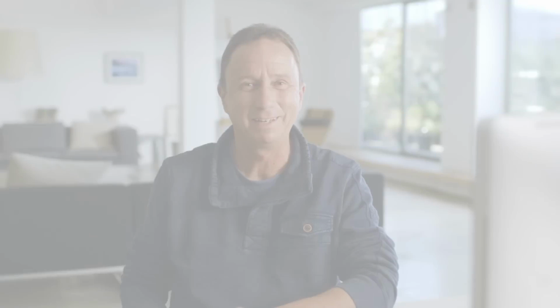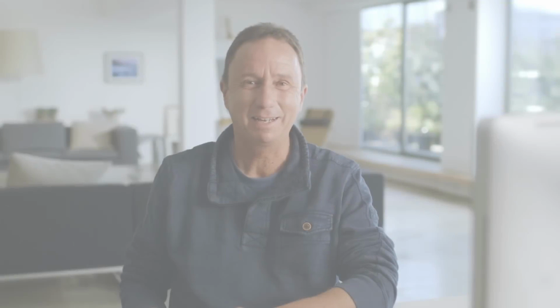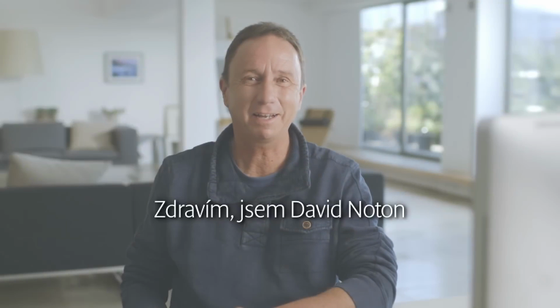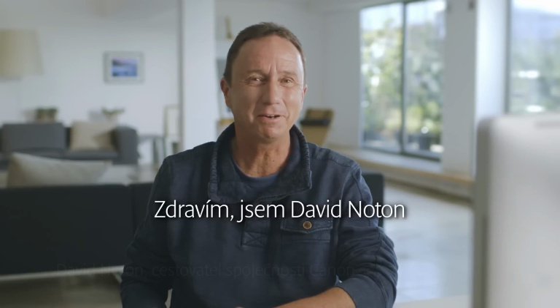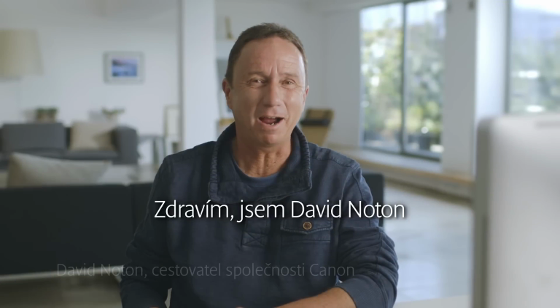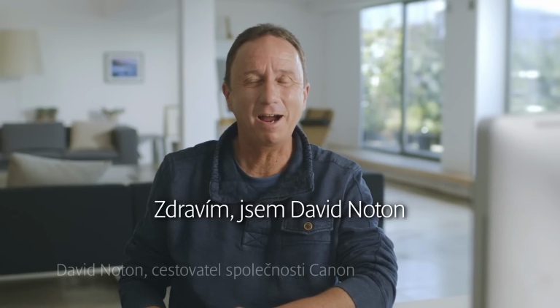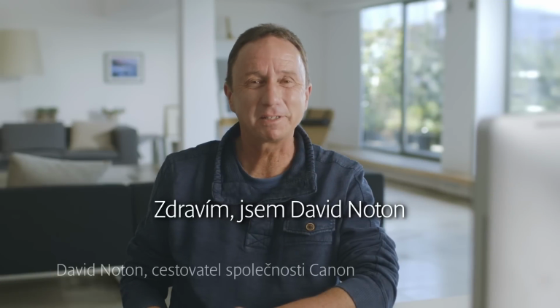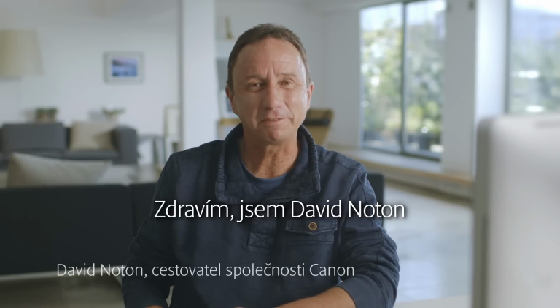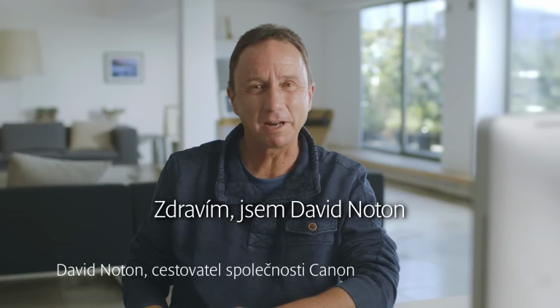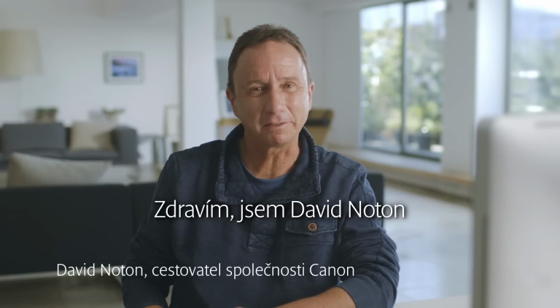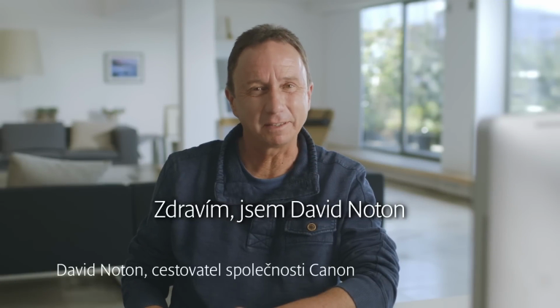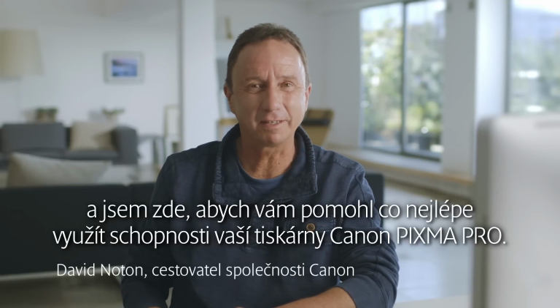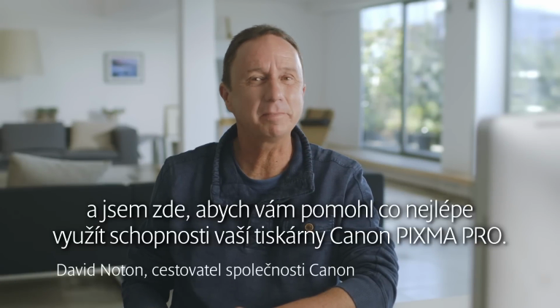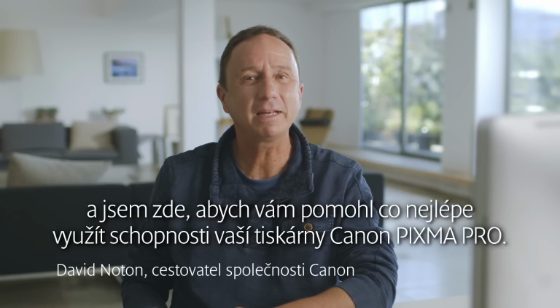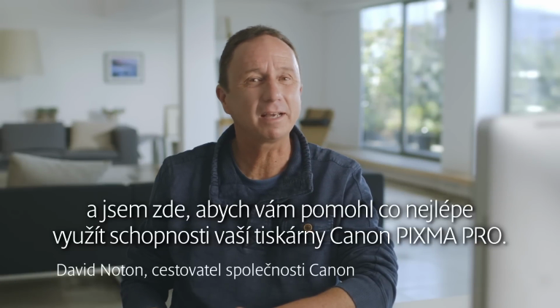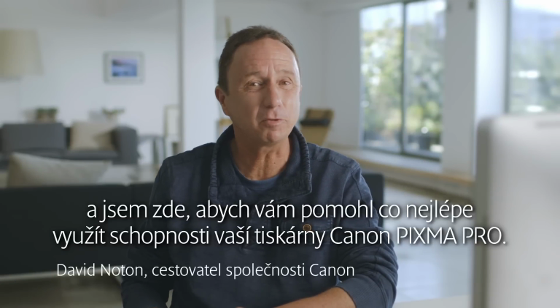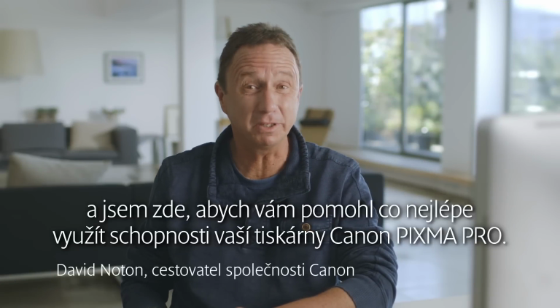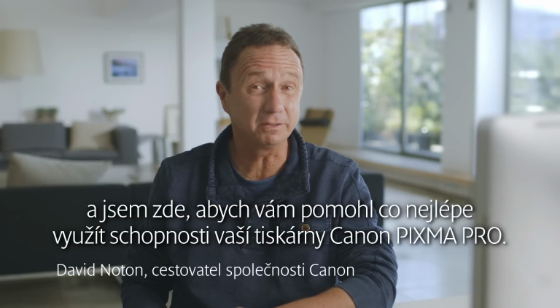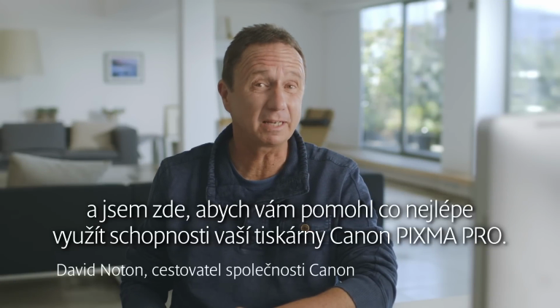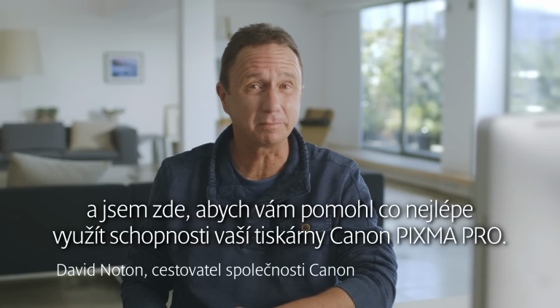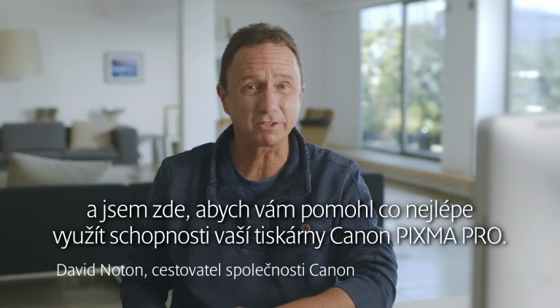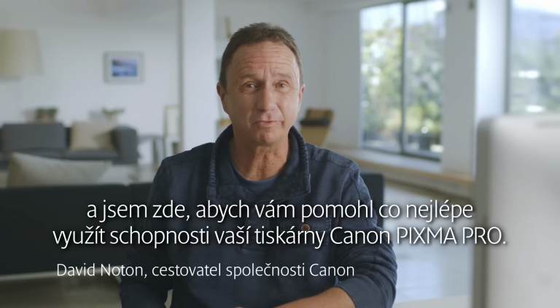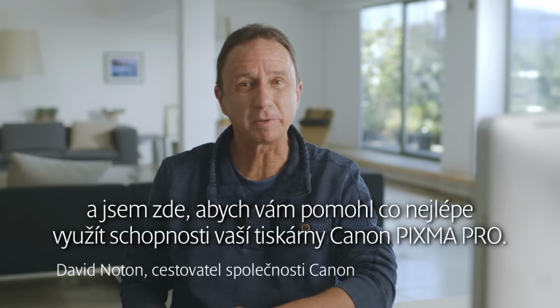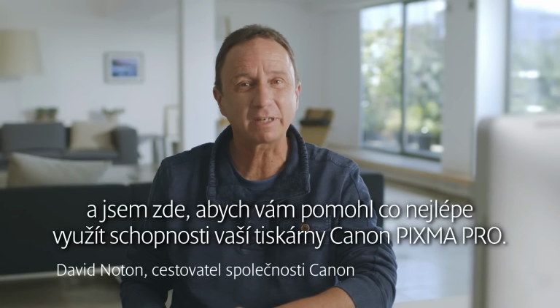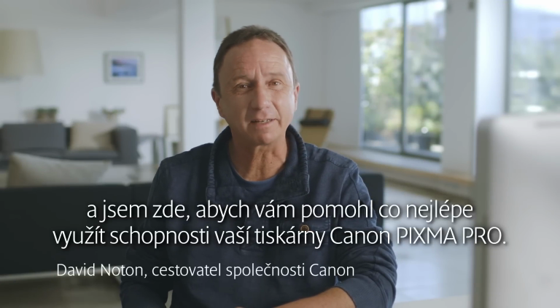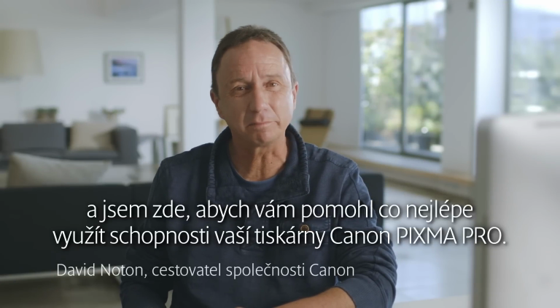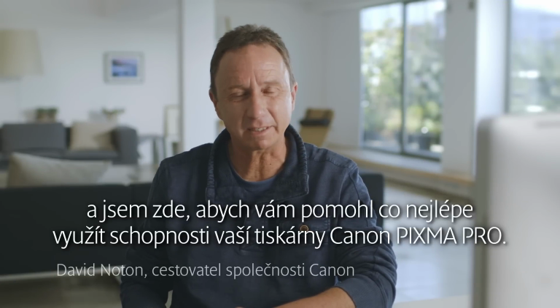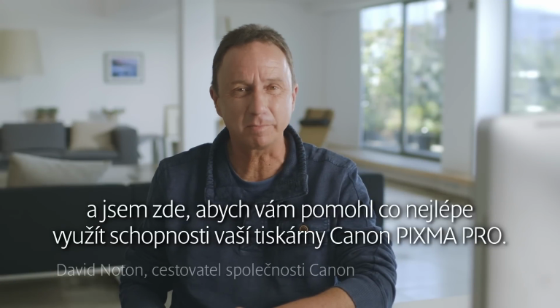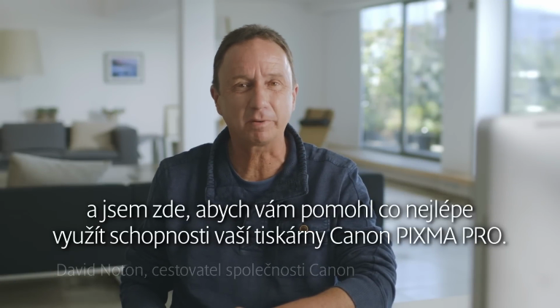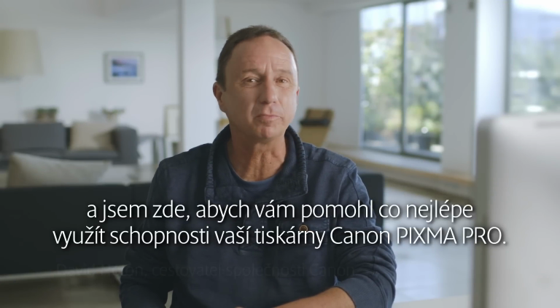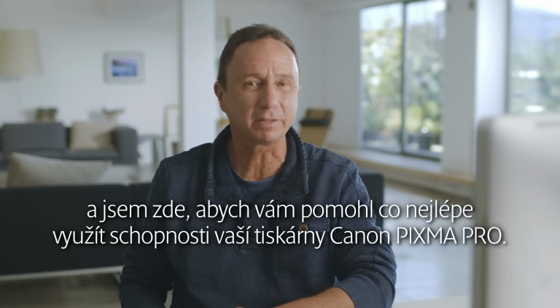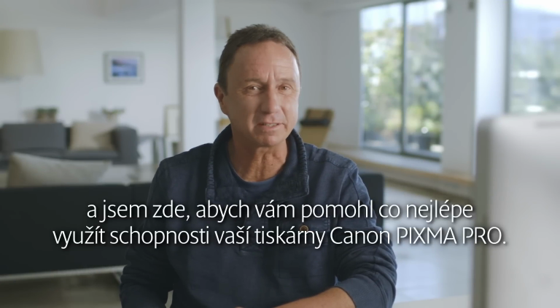Hello, I'm David Noten and I'm here to help you get the most from your Canon PIXMA Pro printer.